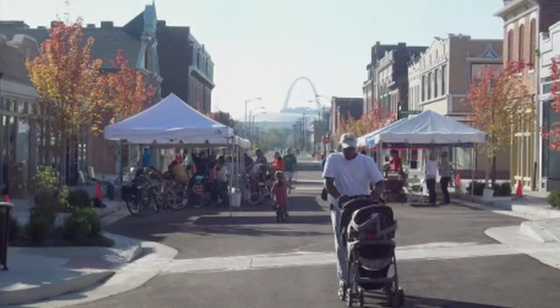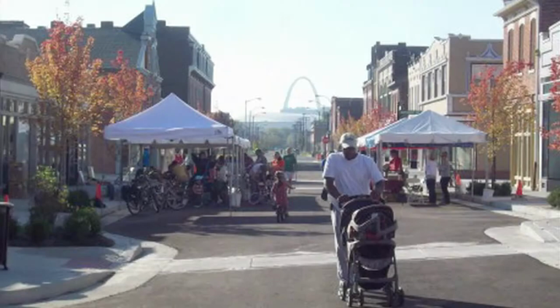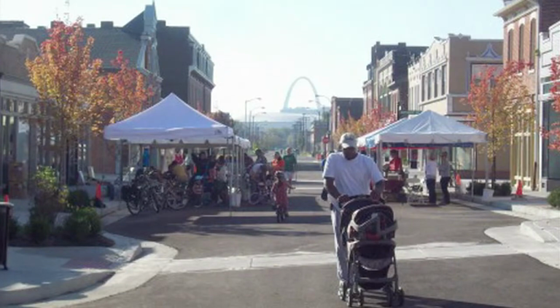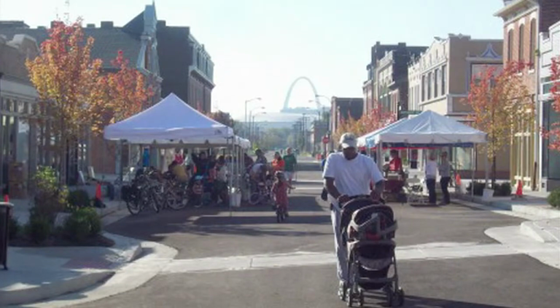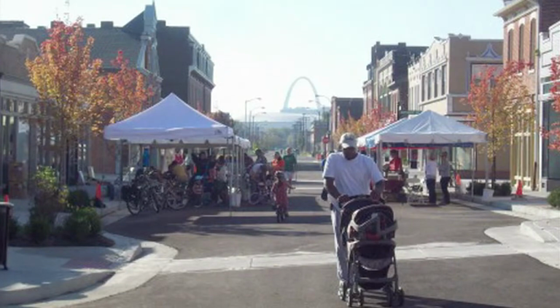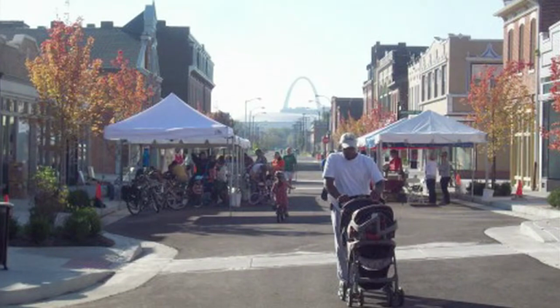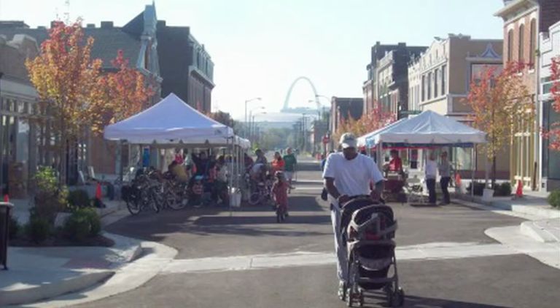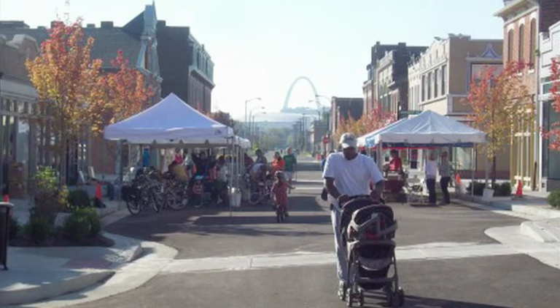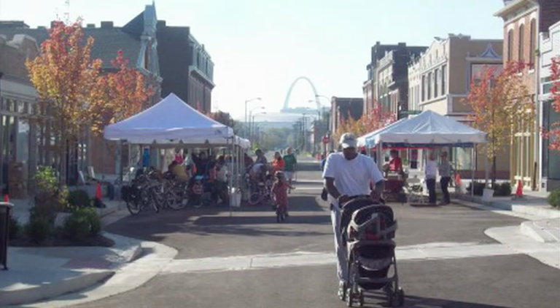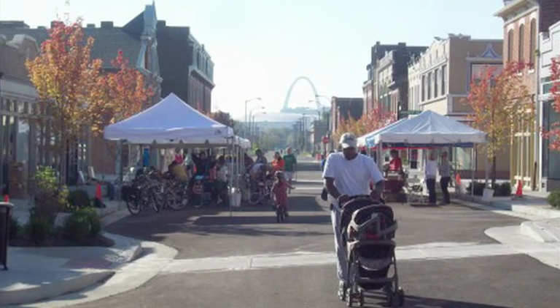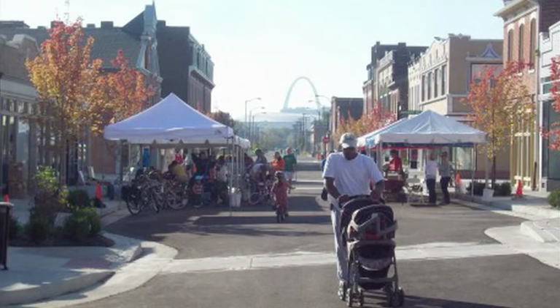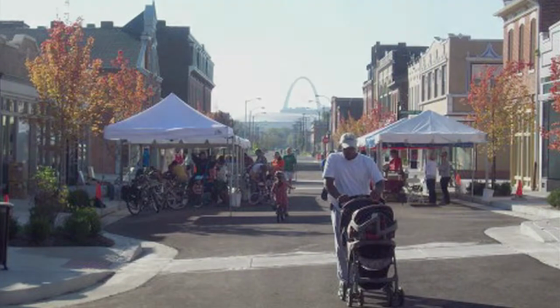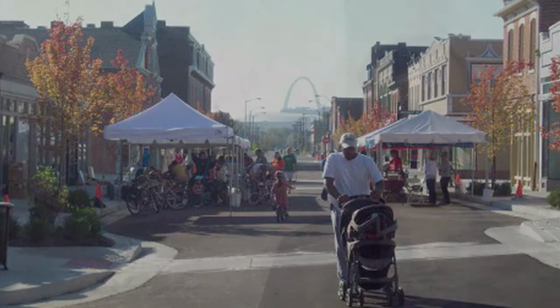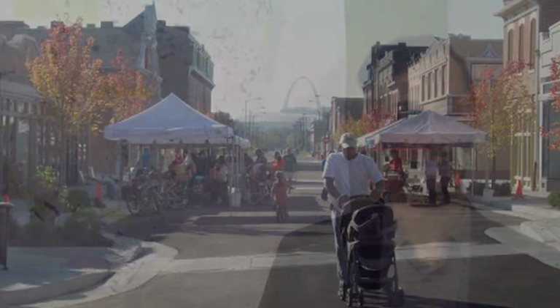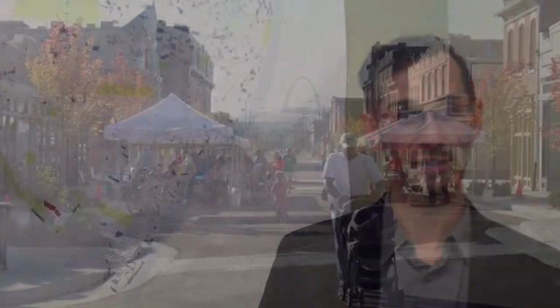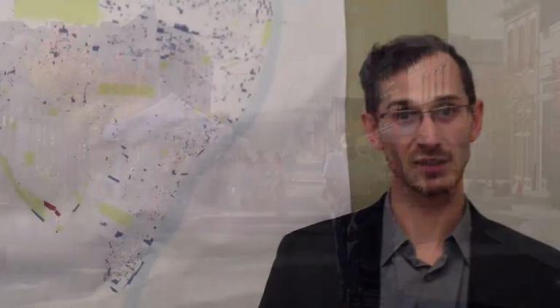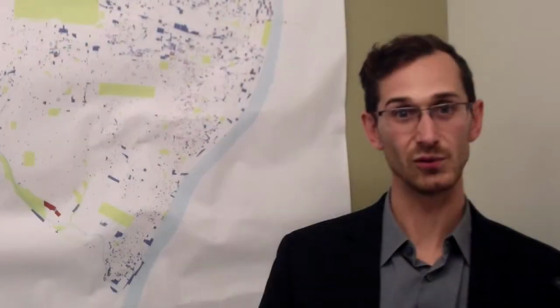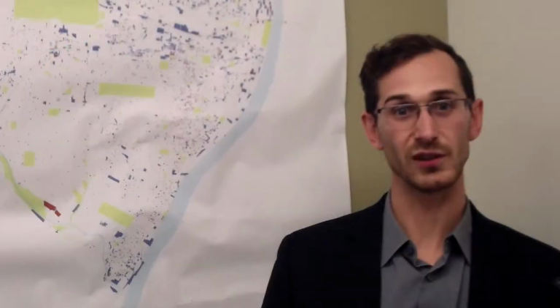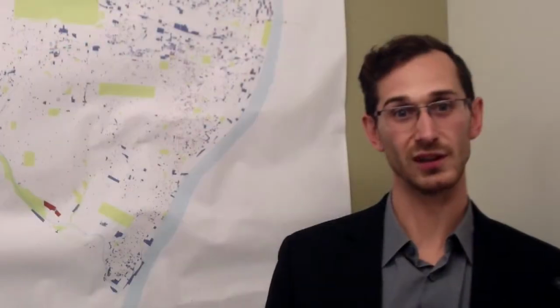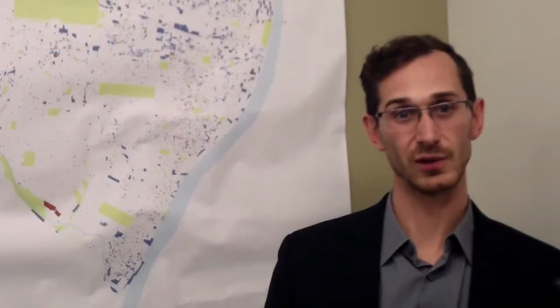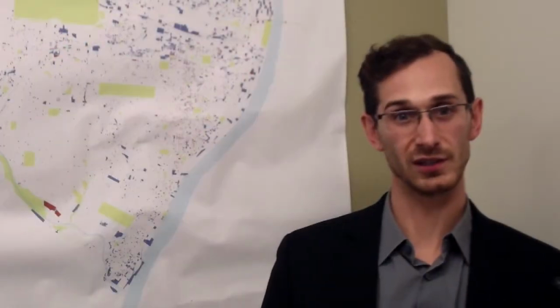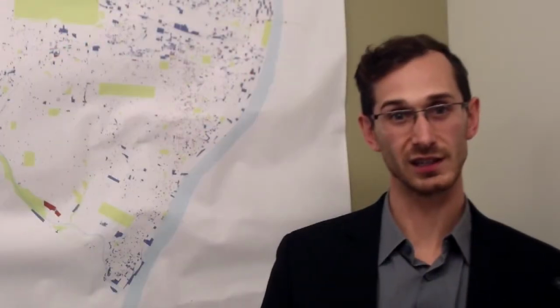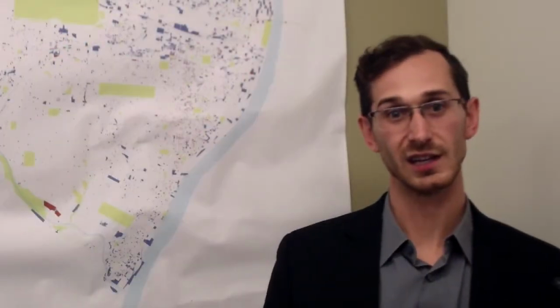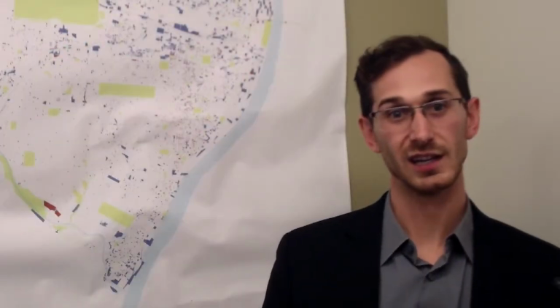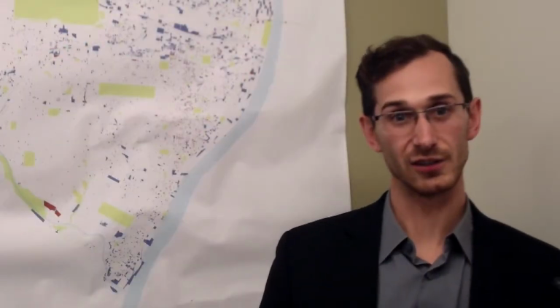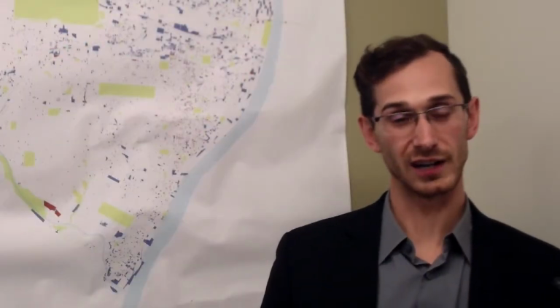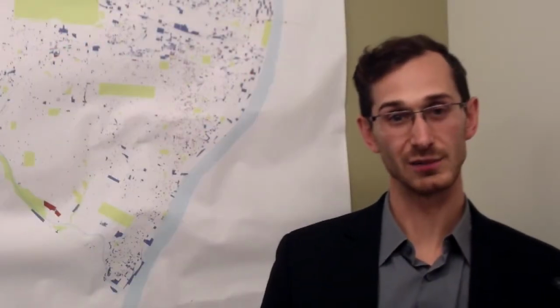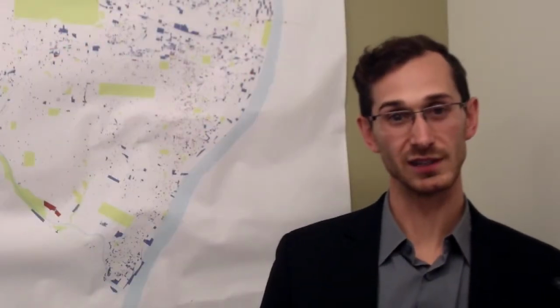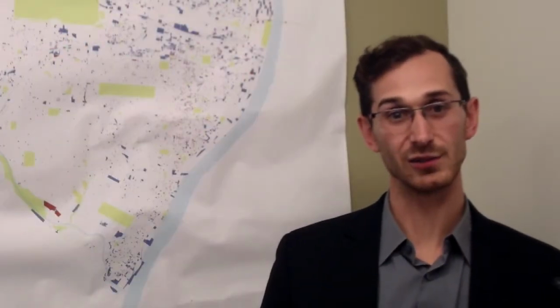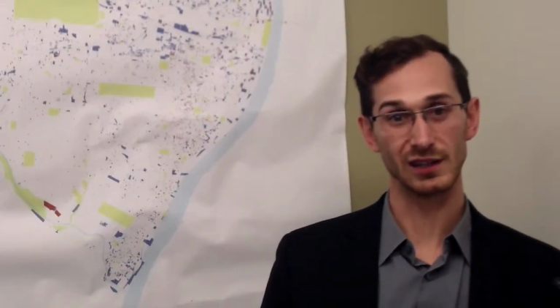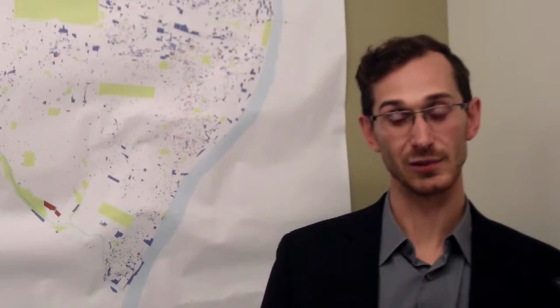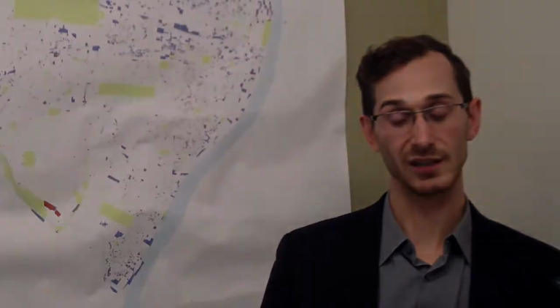Incredibly welcoming, incredibly warm. It was the sense of community in Old North that originally attracted me to the neighborhood.